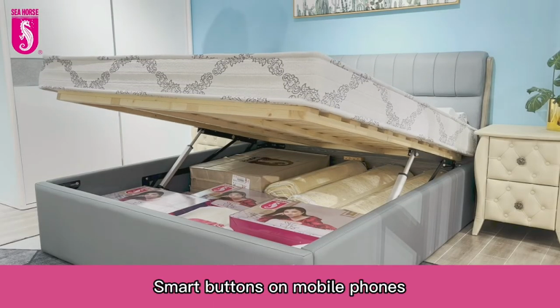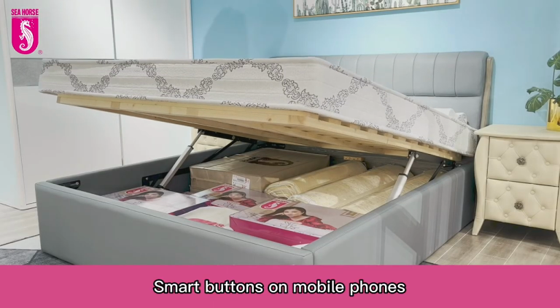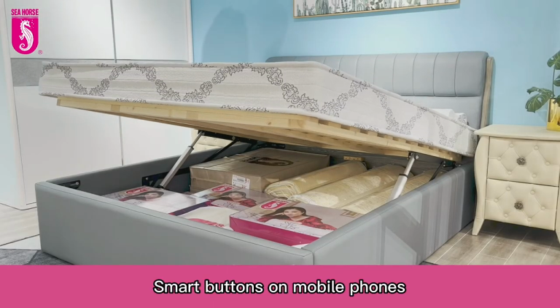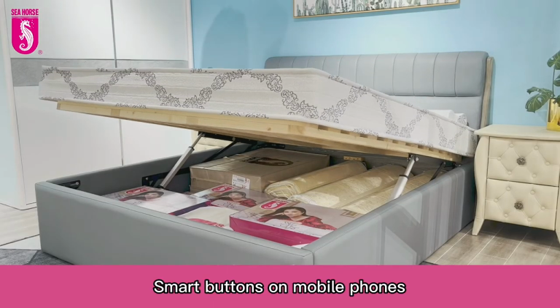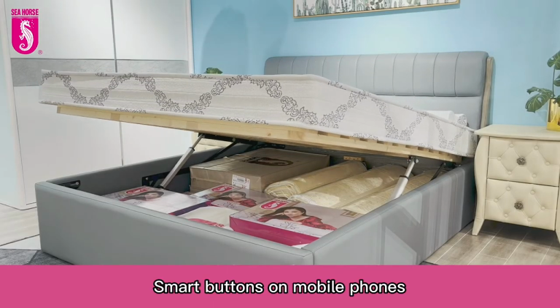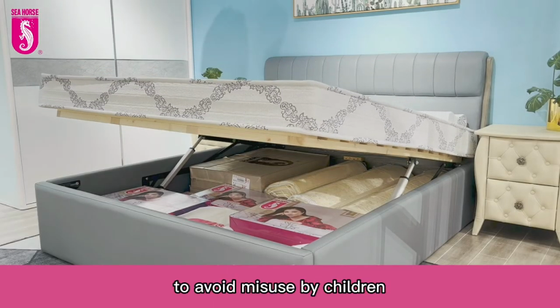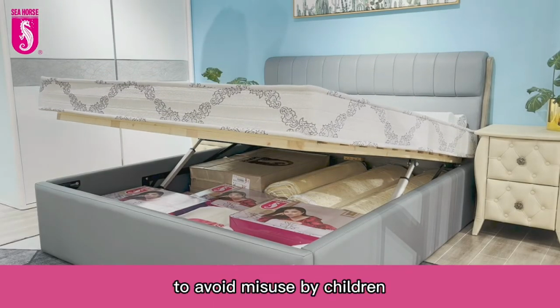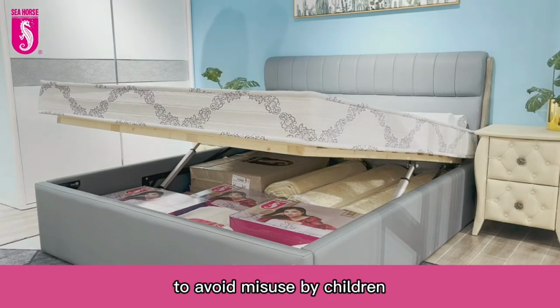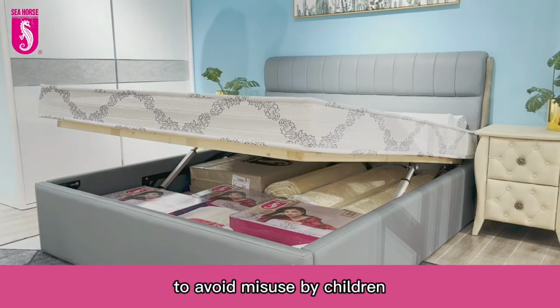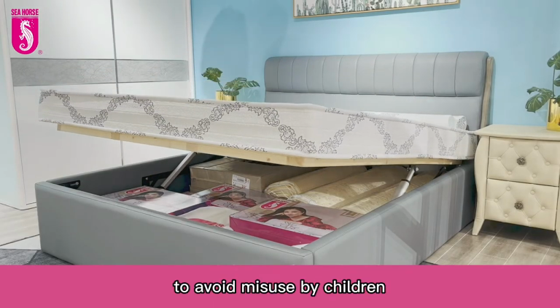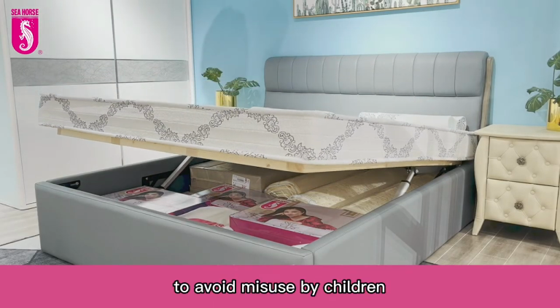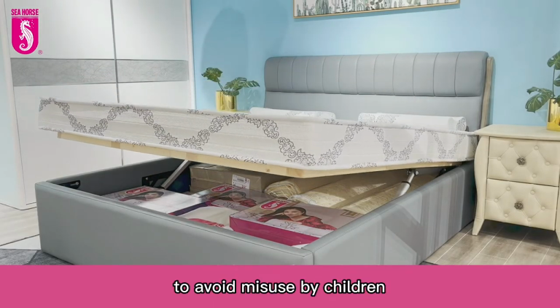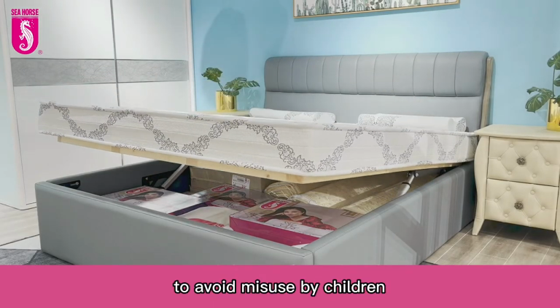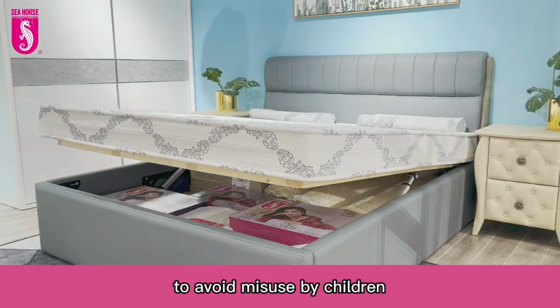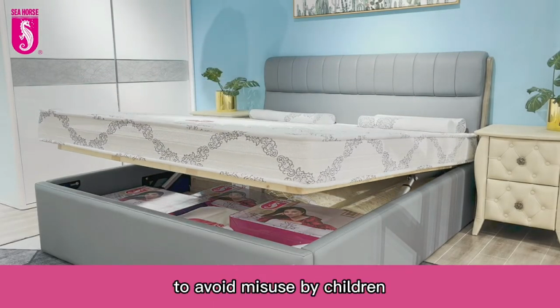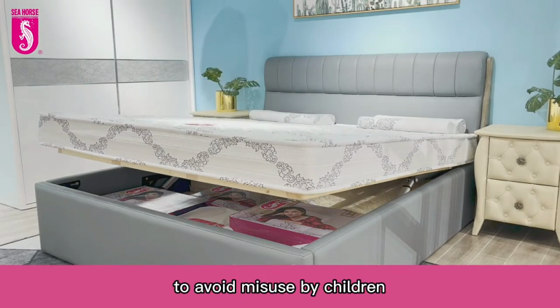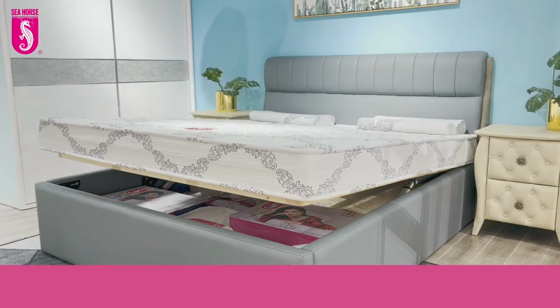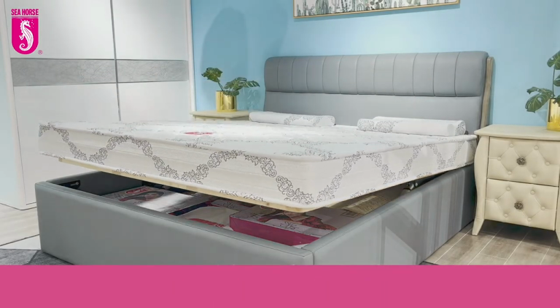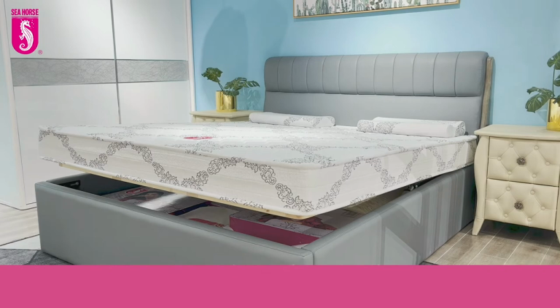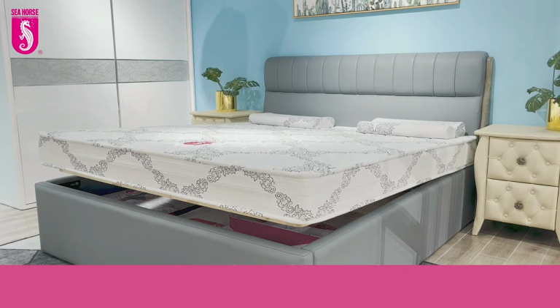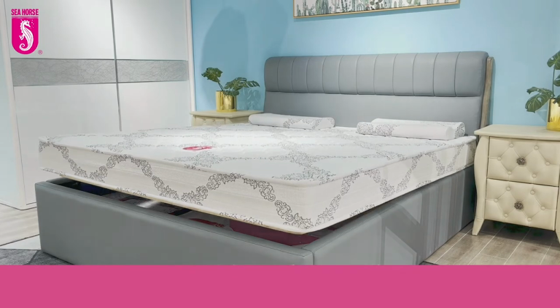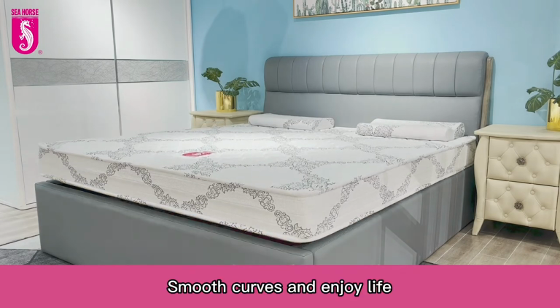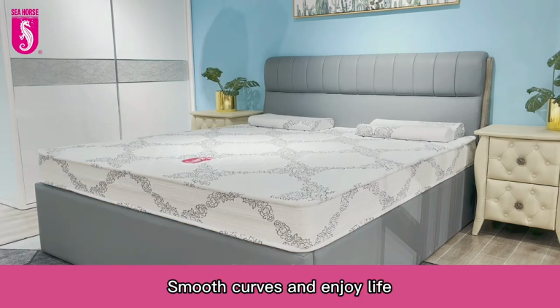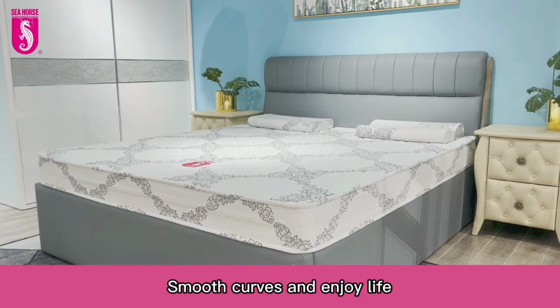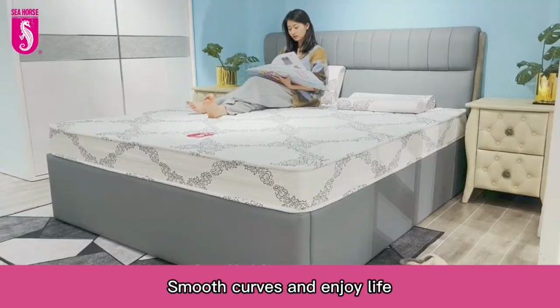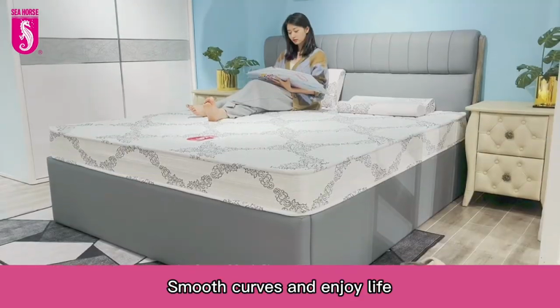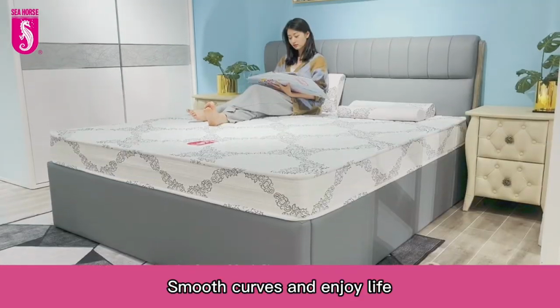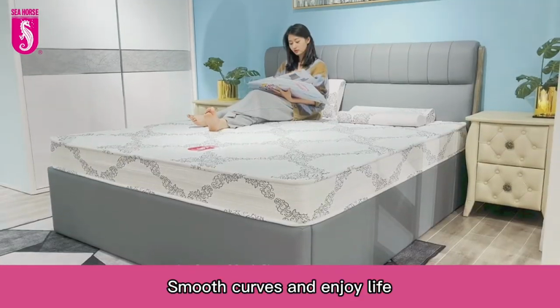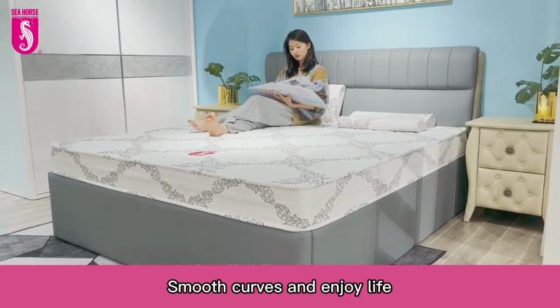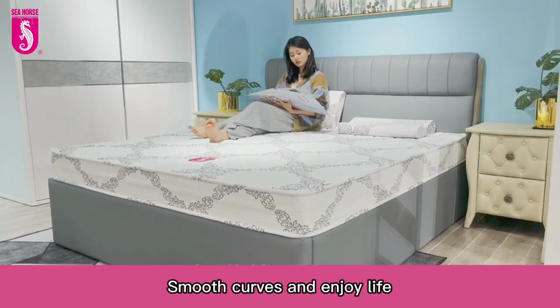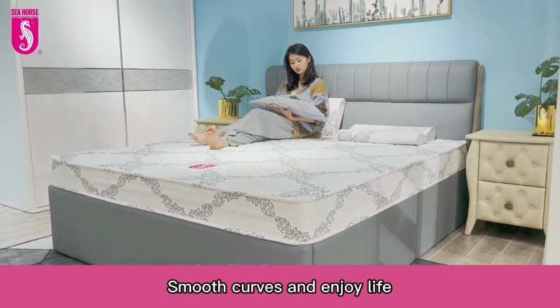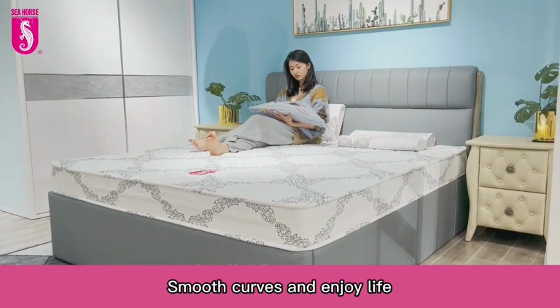Mobile phone control to avoid misuse by children. Smooth curves — enjoy life.